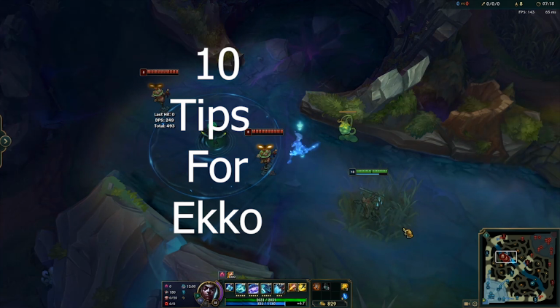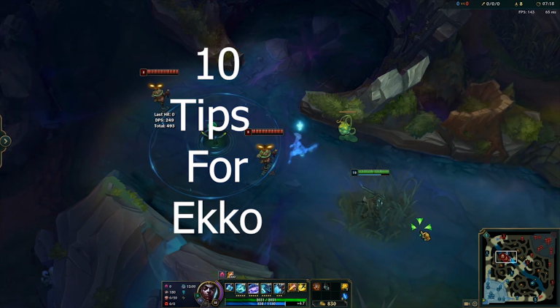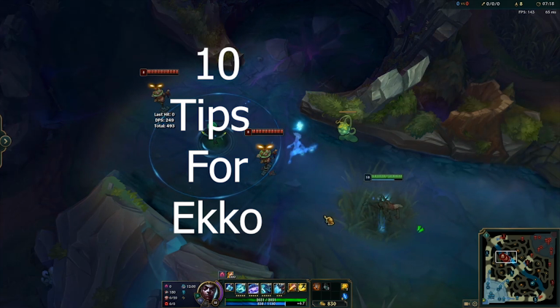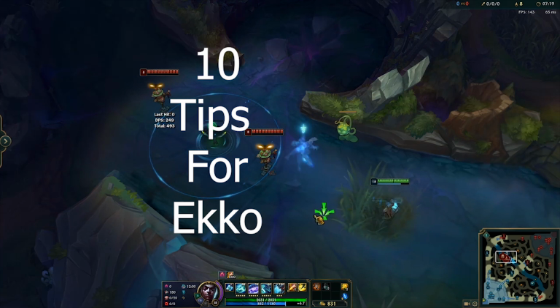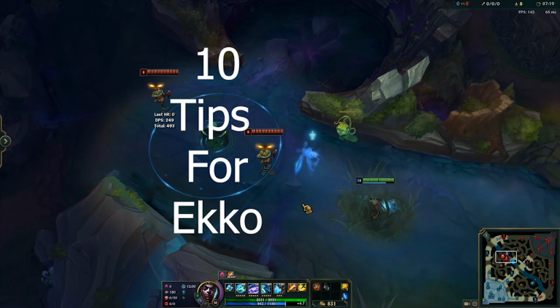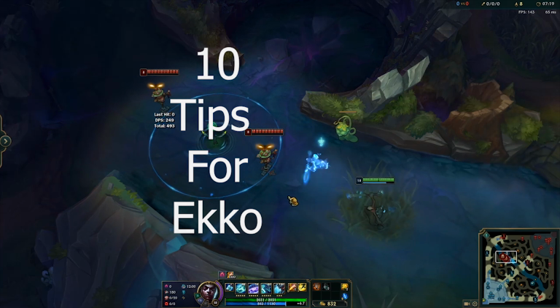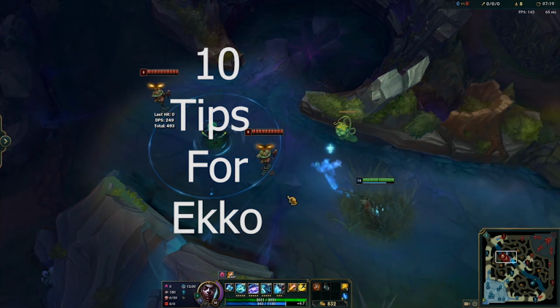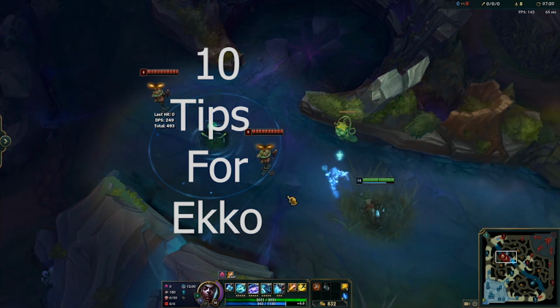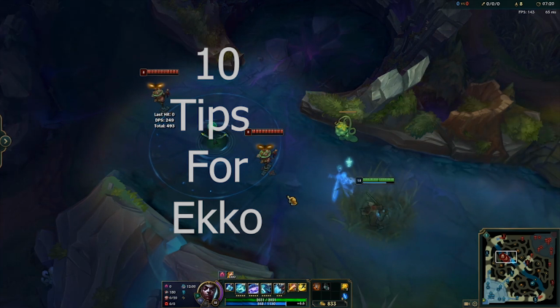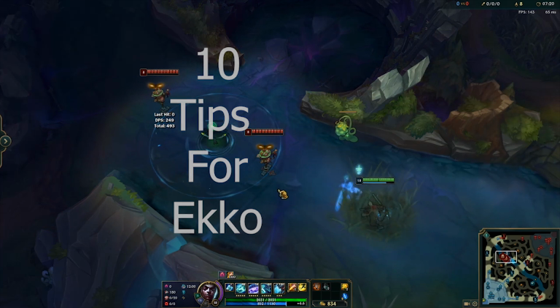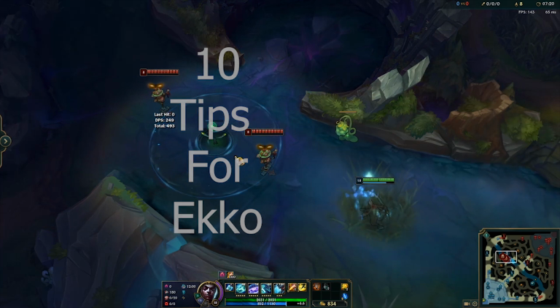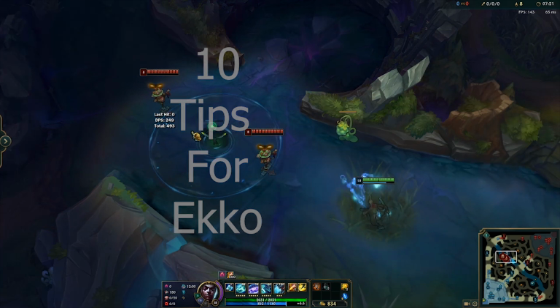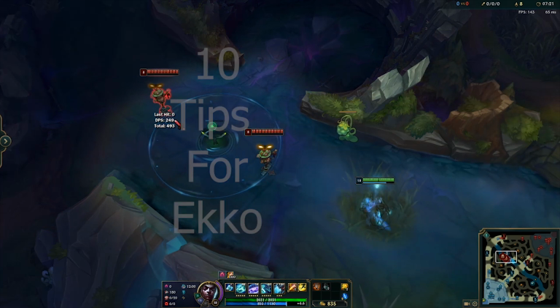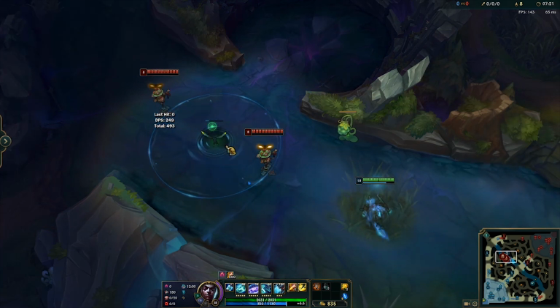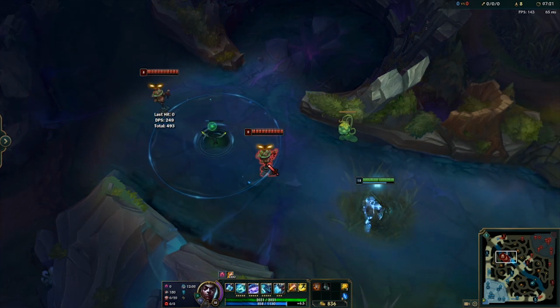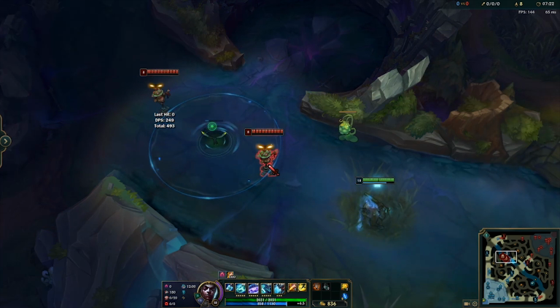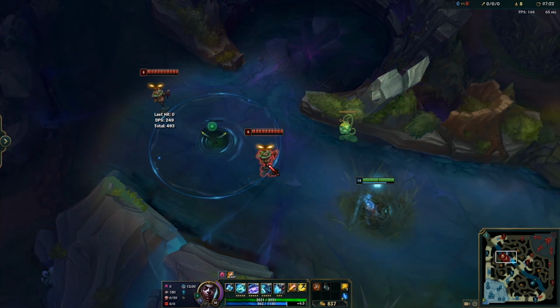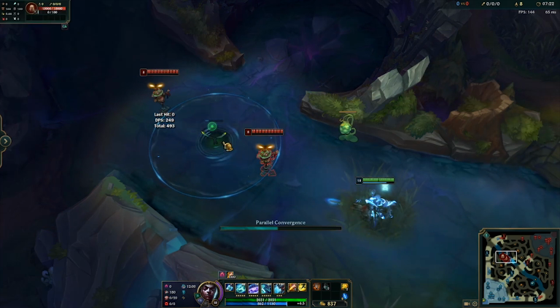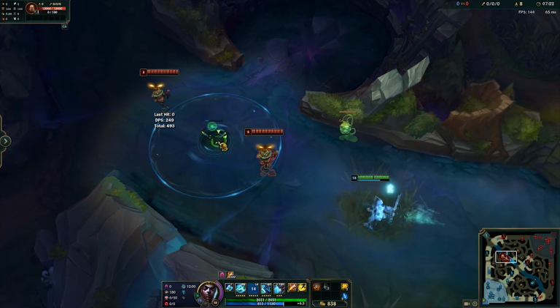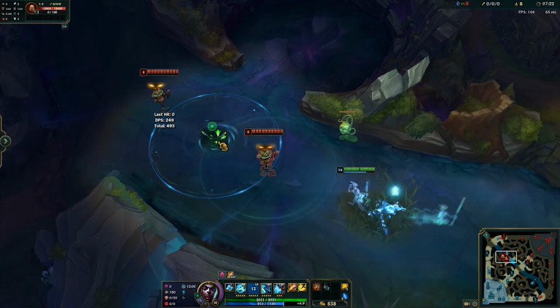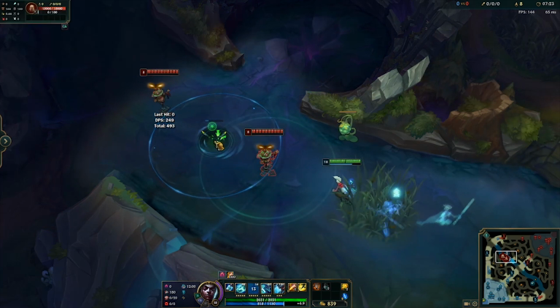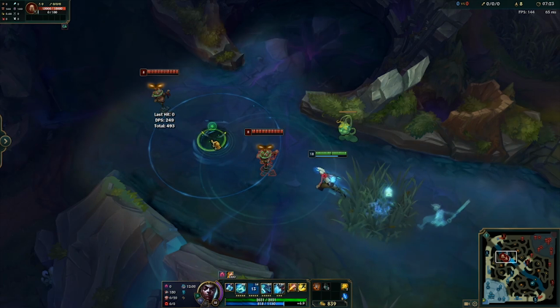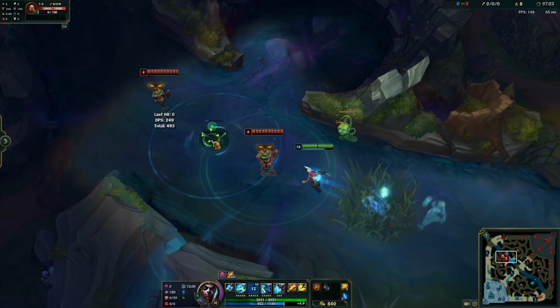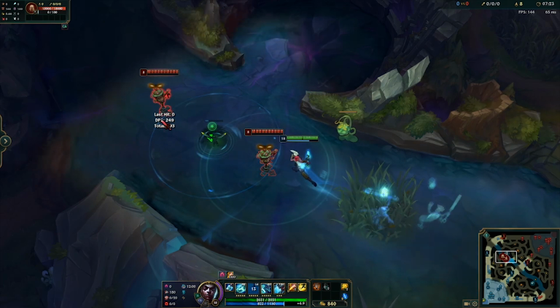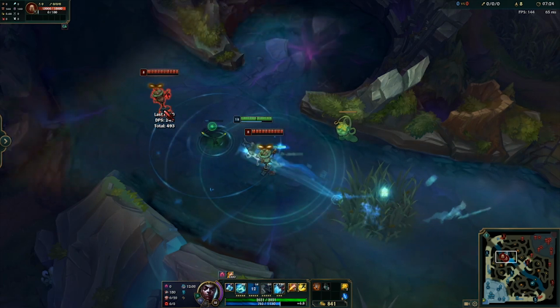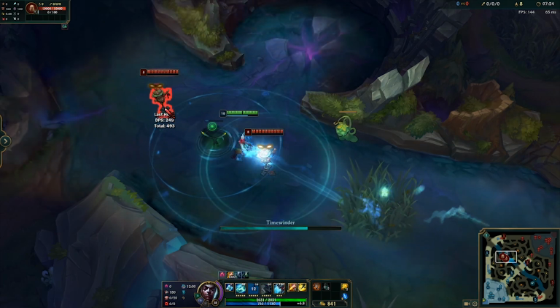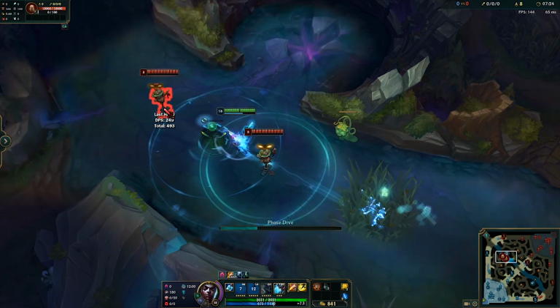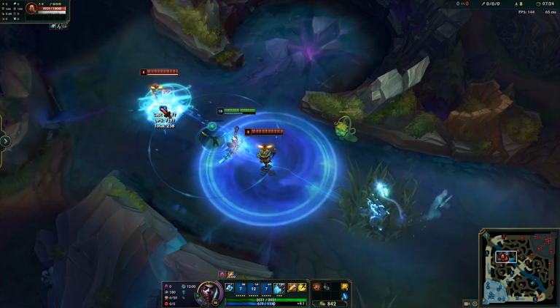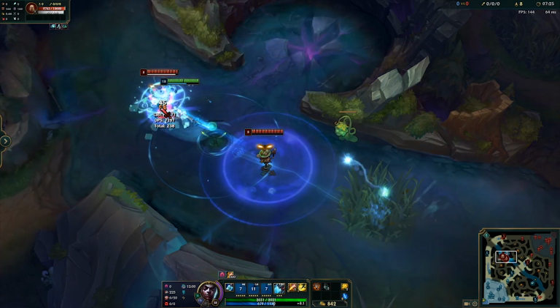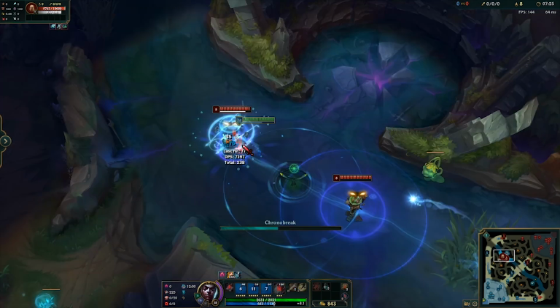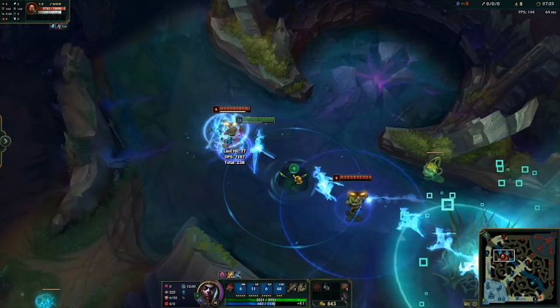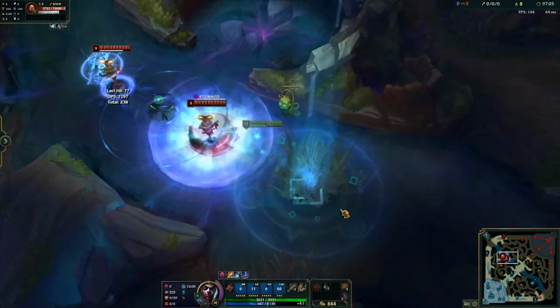Hey, it's ArcSecond, and in this video I'll cover 10 tips for Echo. Tip number 1: ulting through W will proc the stun and the shield.